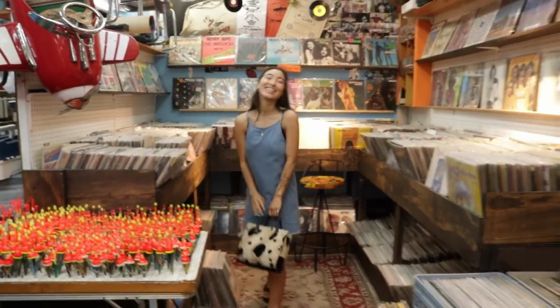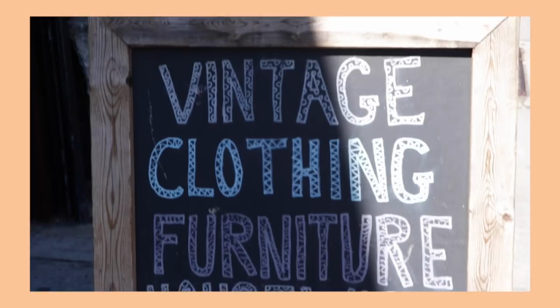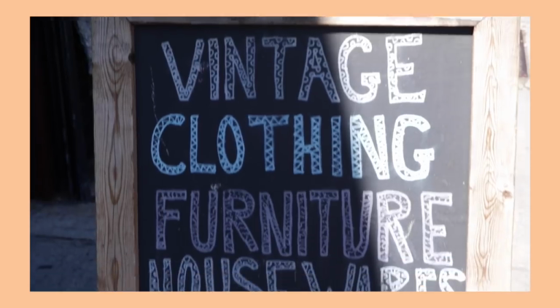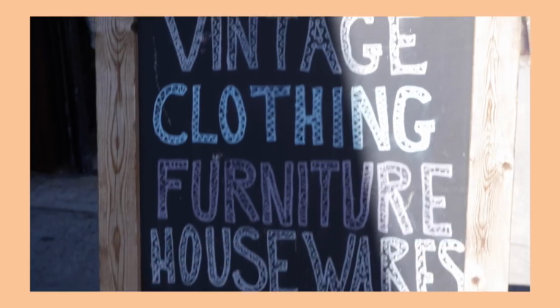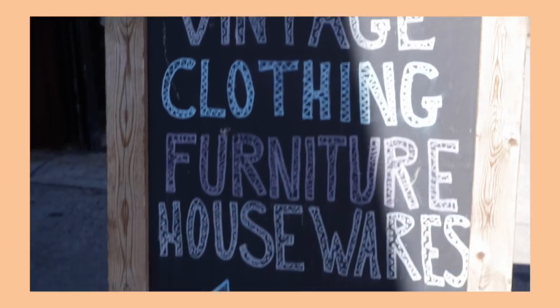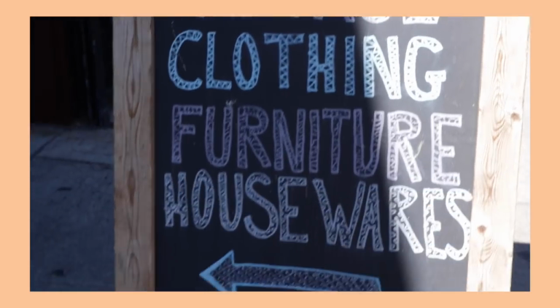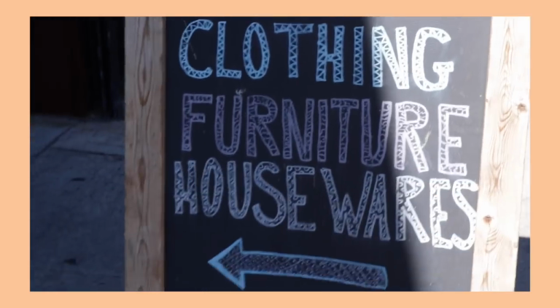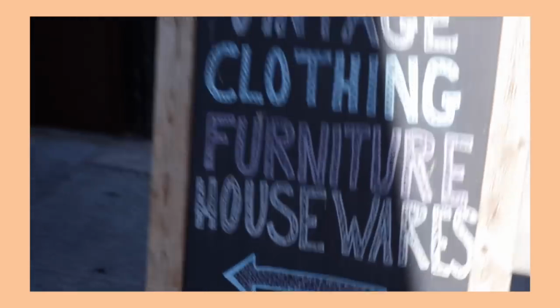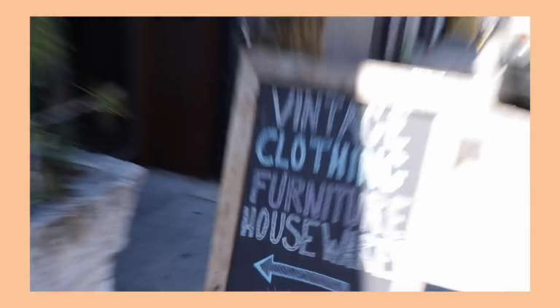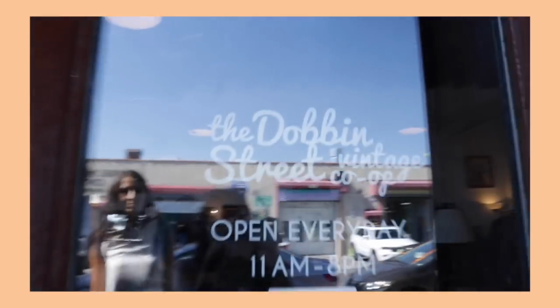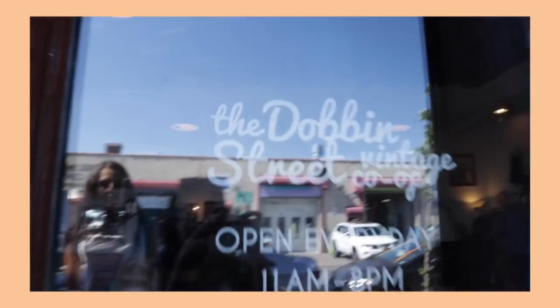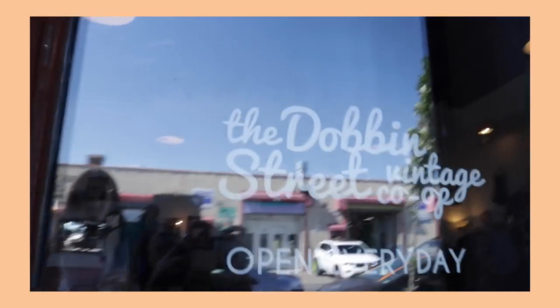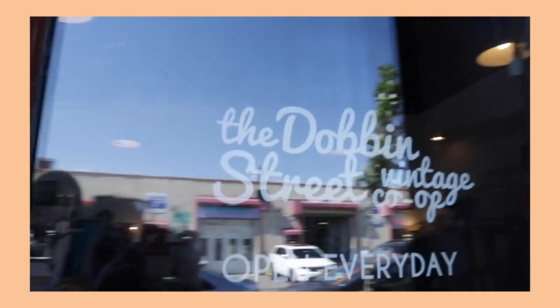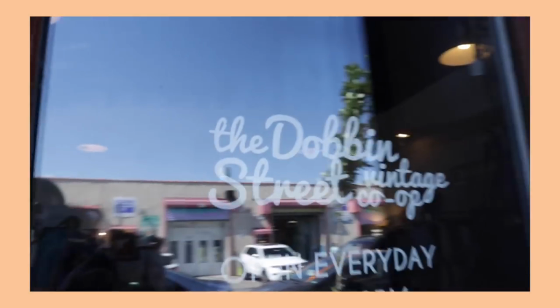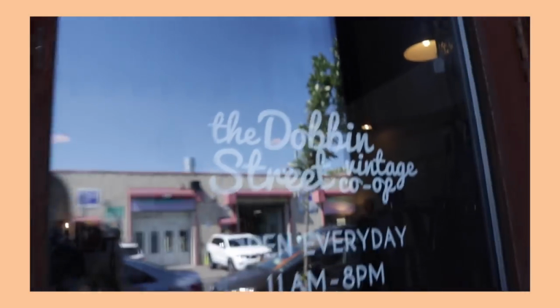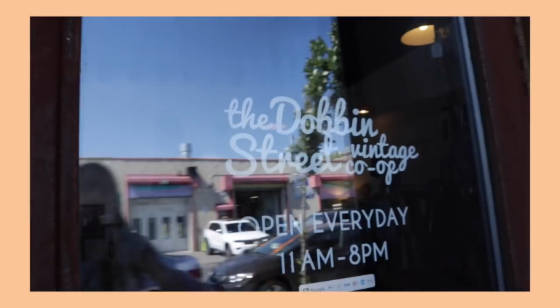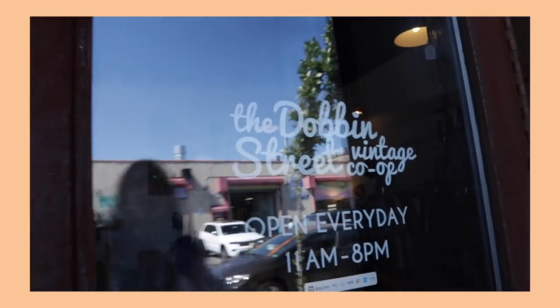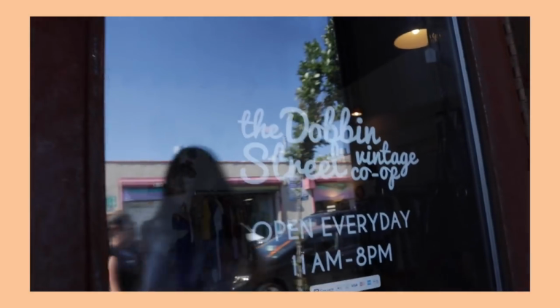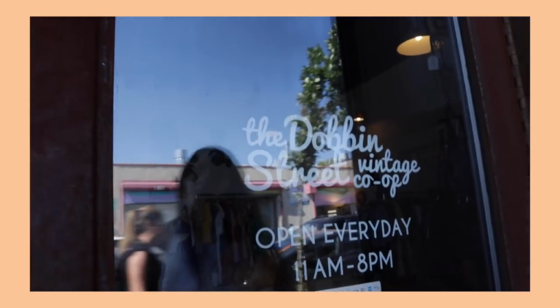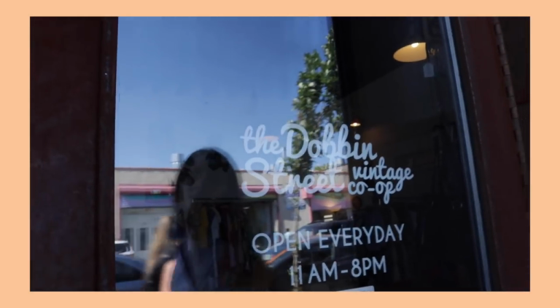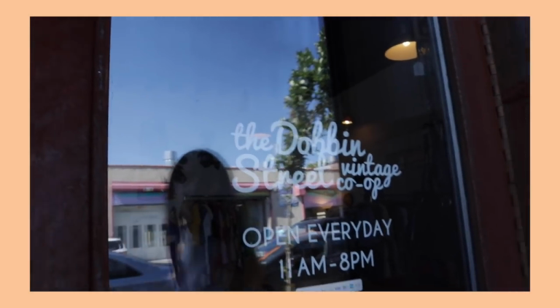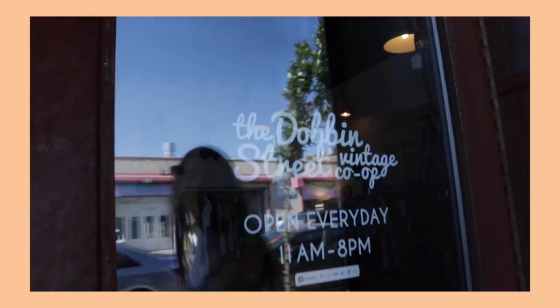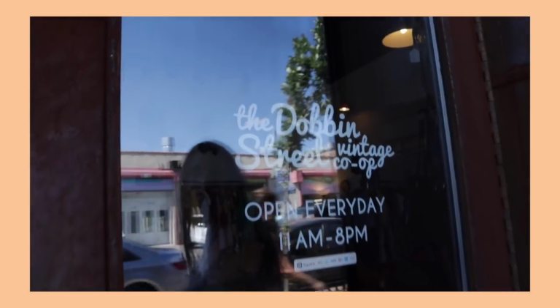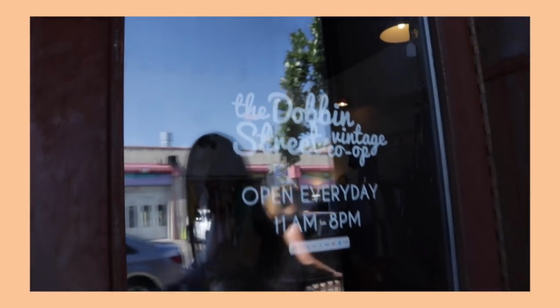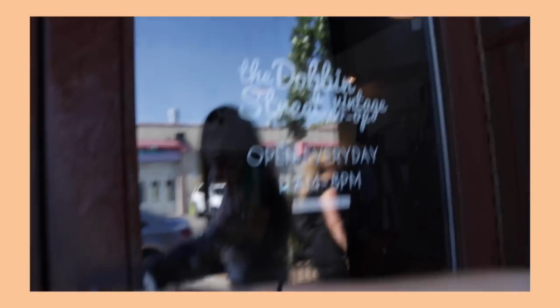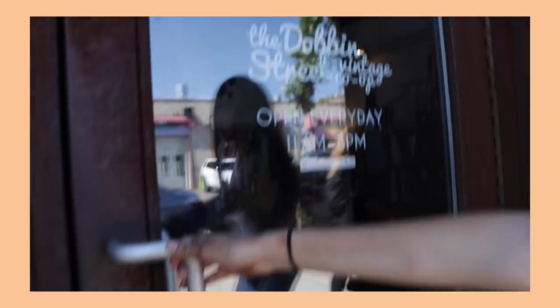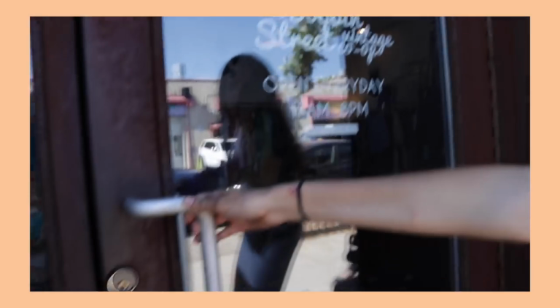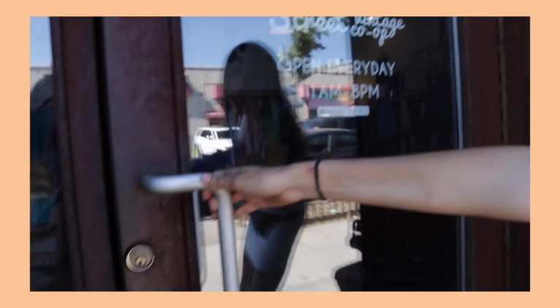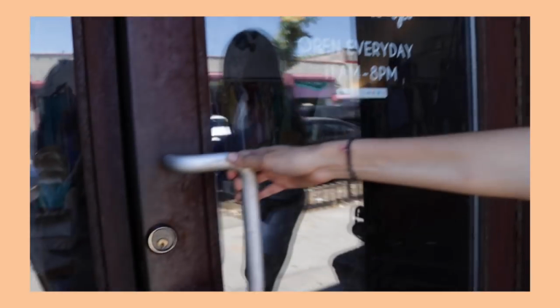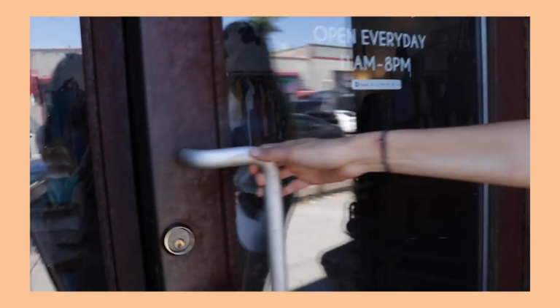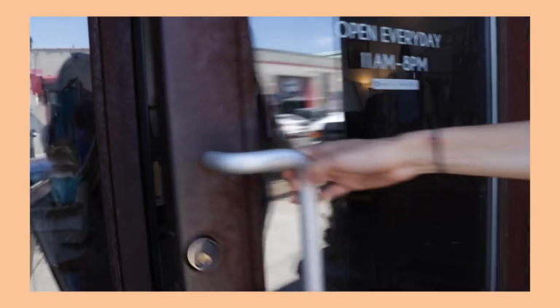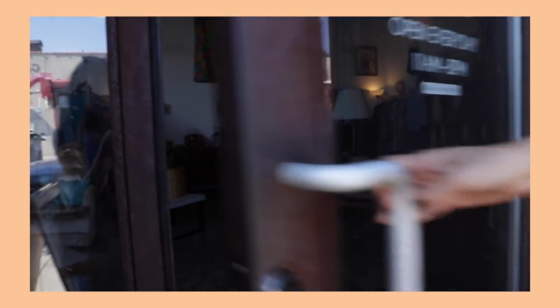Next we have the Dobbins Street Co-op. Vintage Co-op — I think that's the full name.